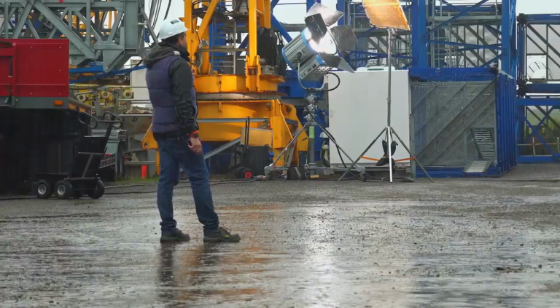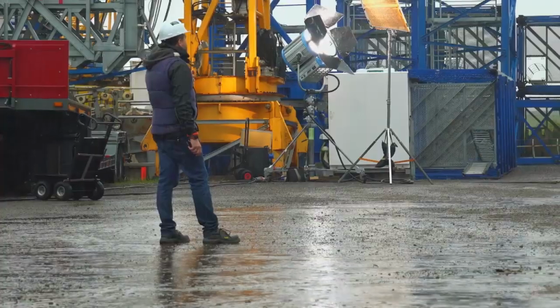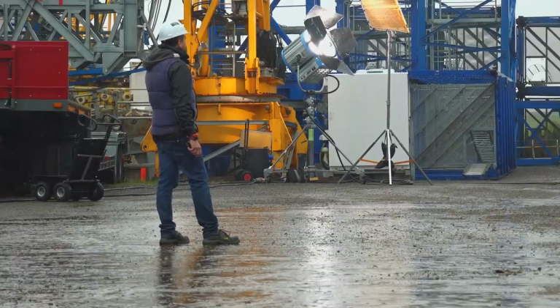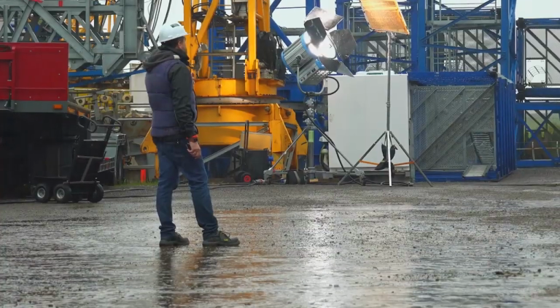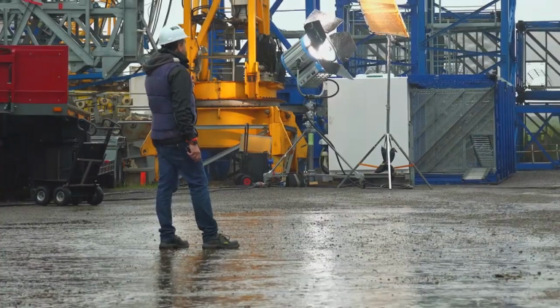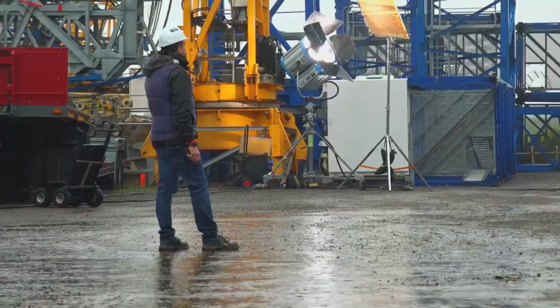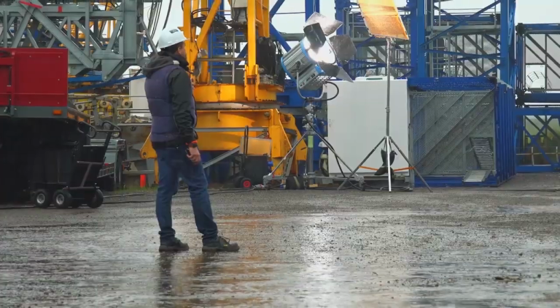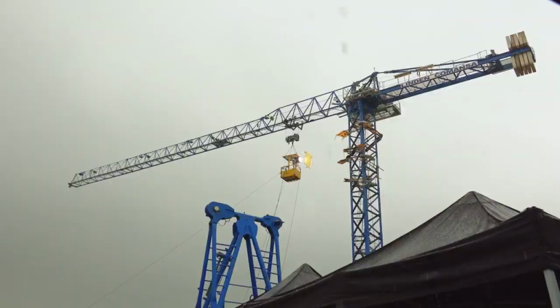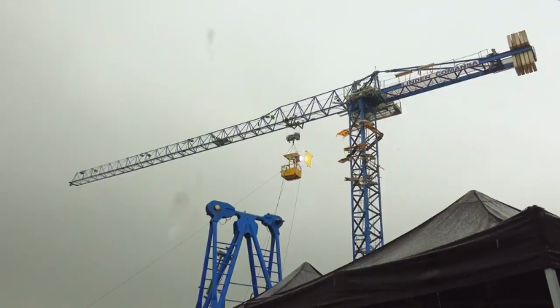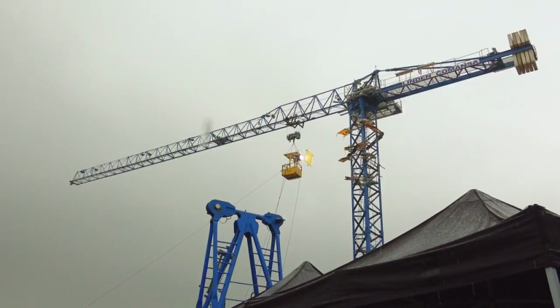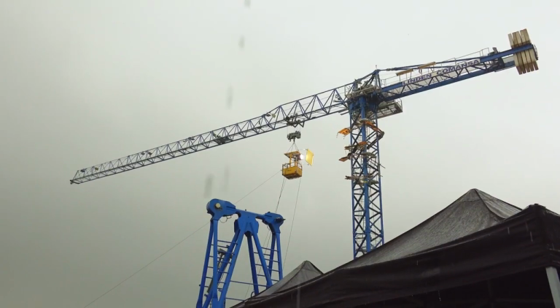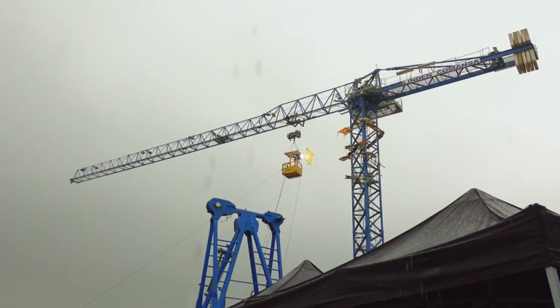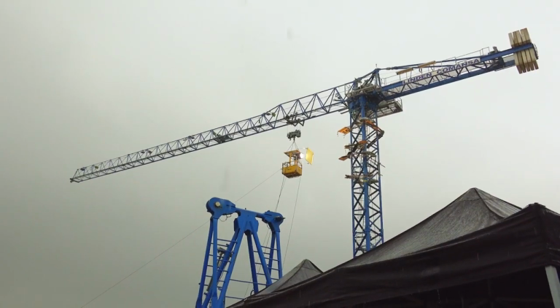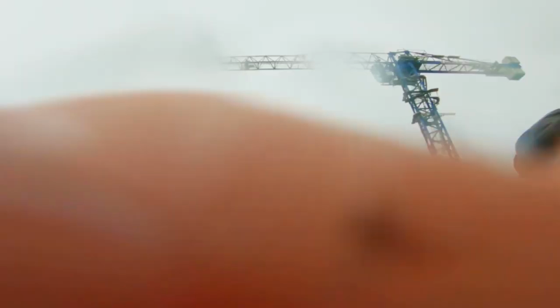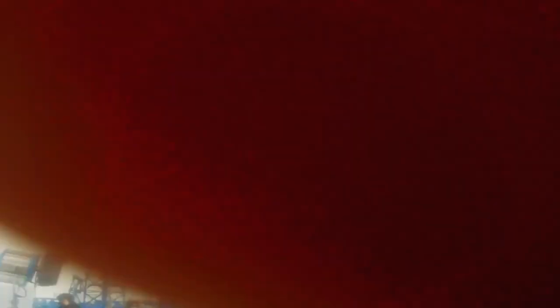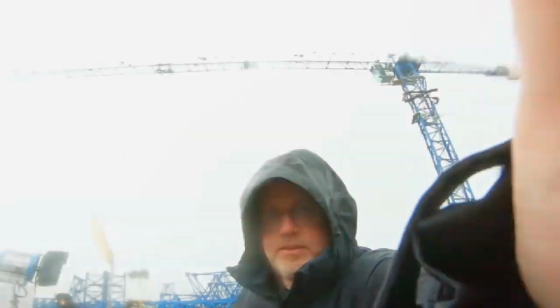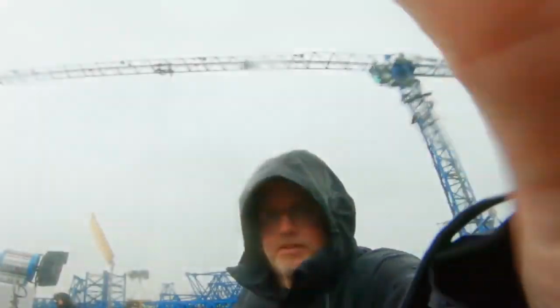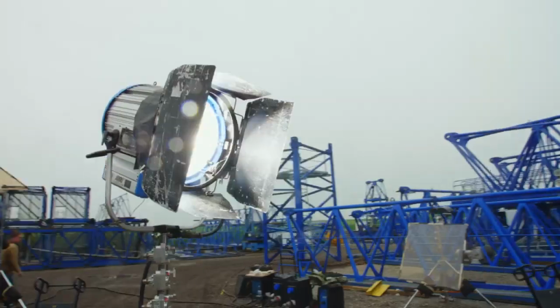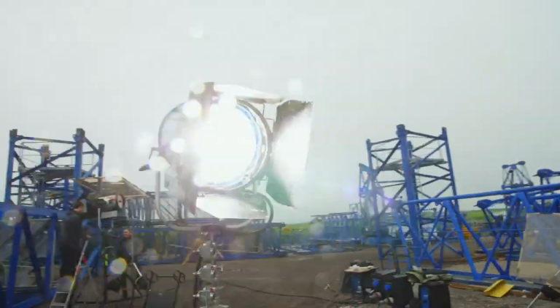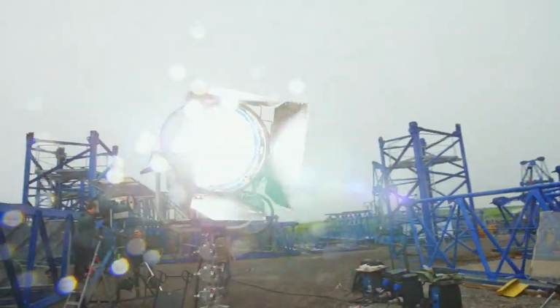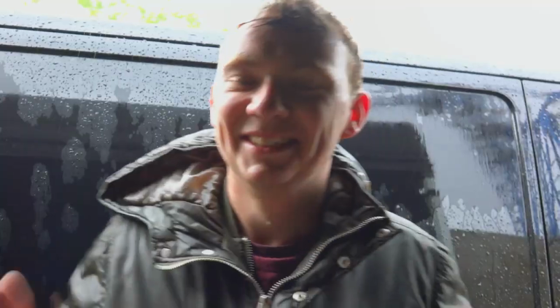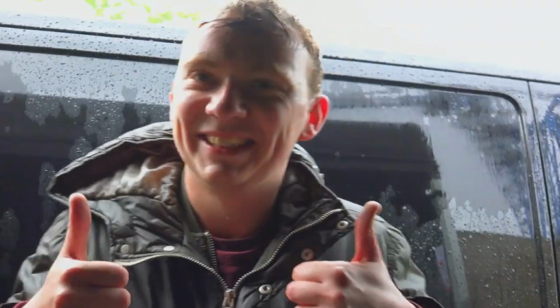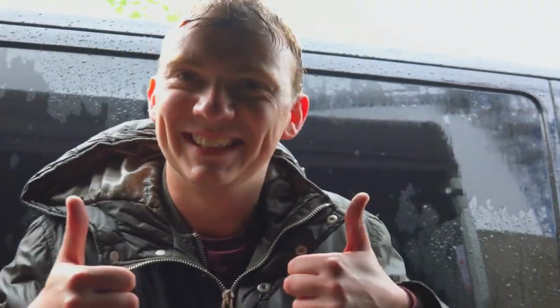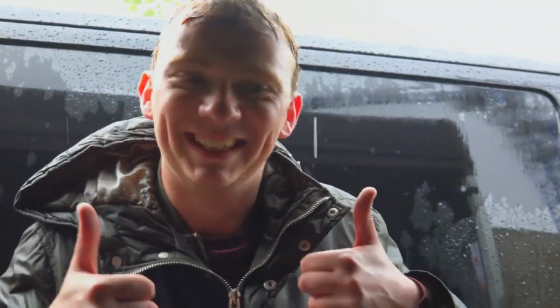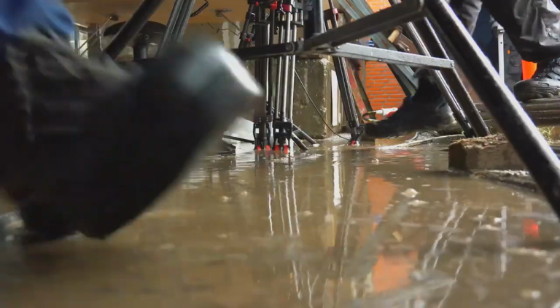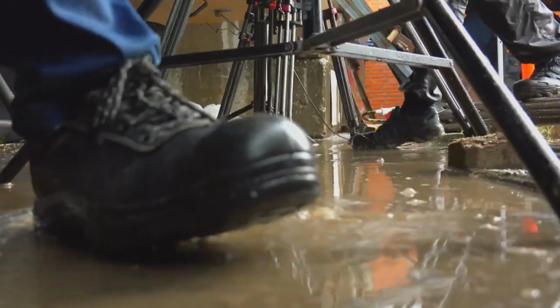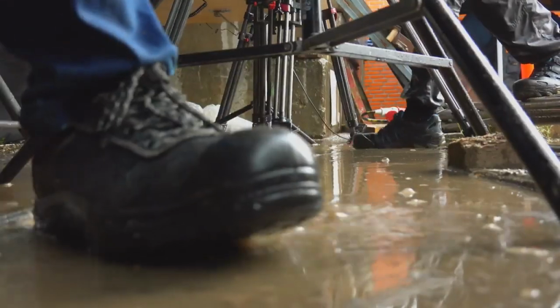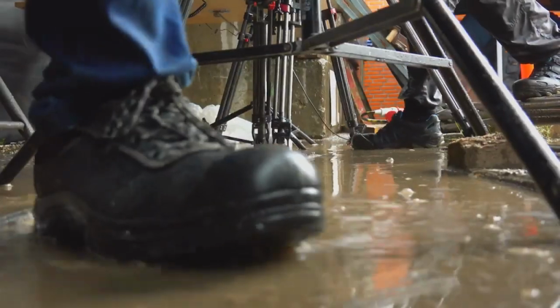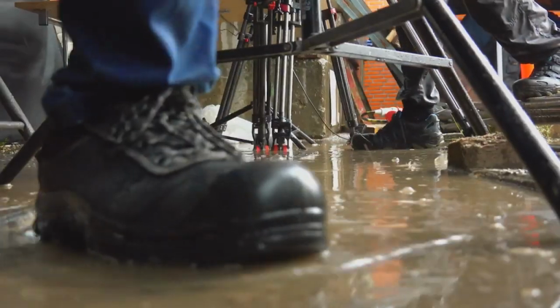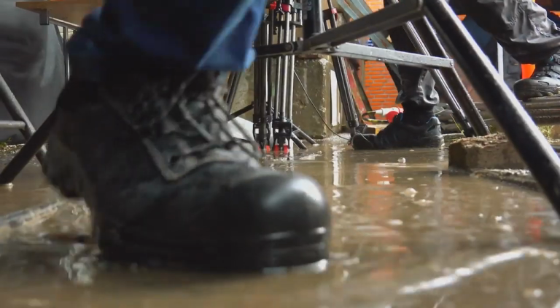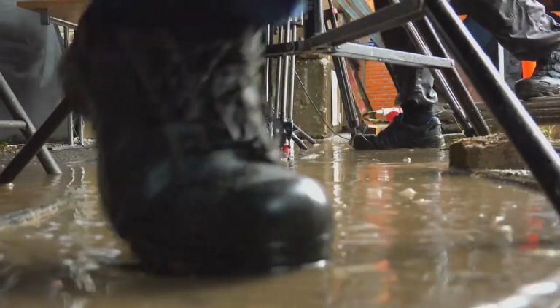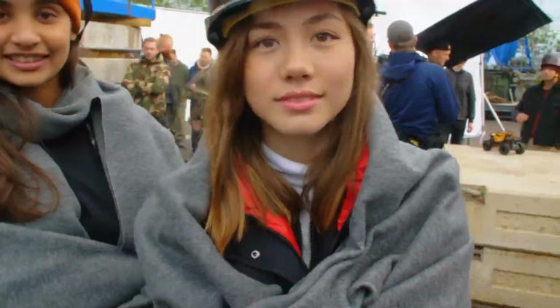I guess mother nature doesn't agree — thunder, wind, and heavy rain. That'll stop us.